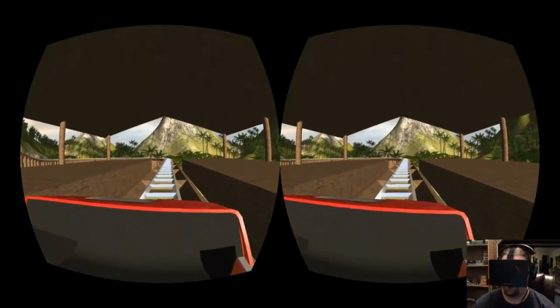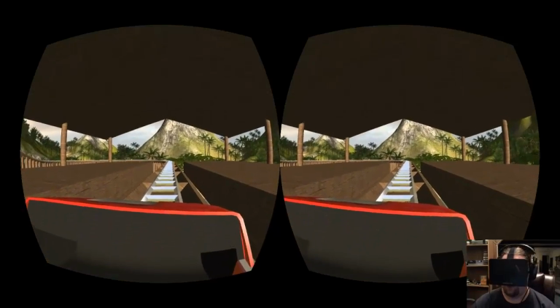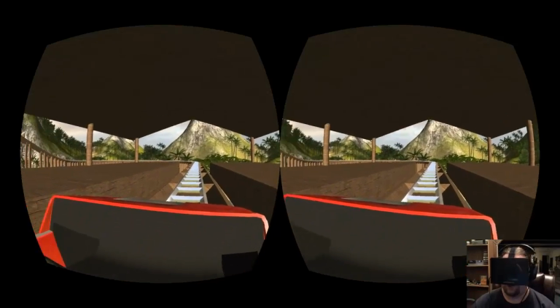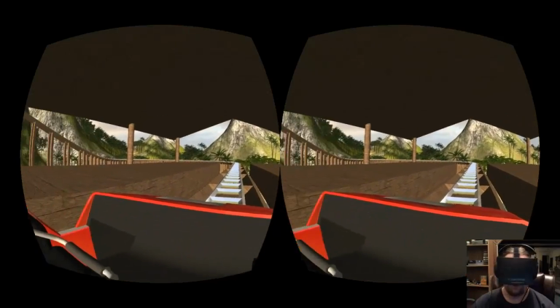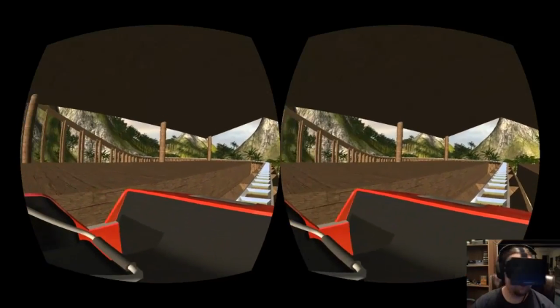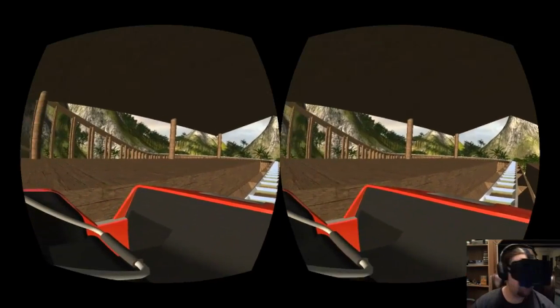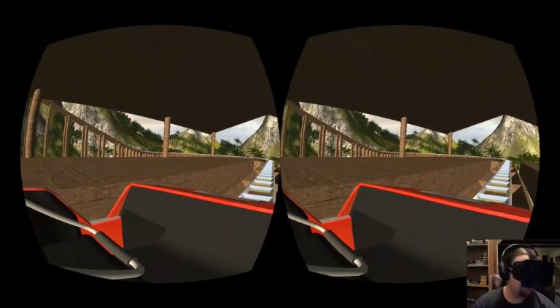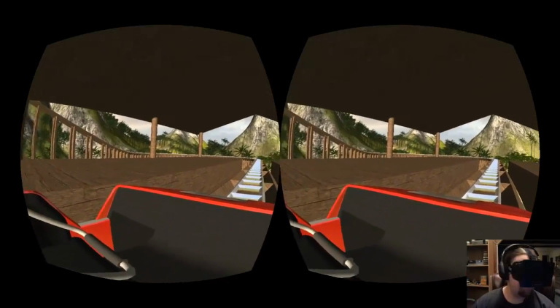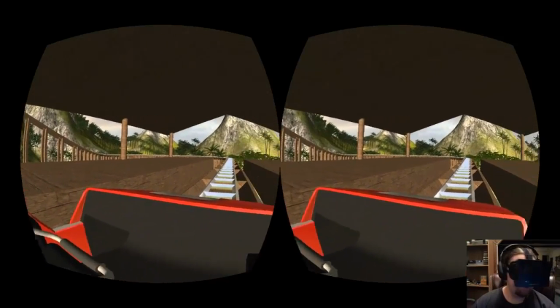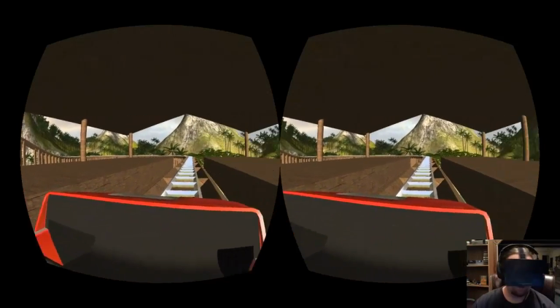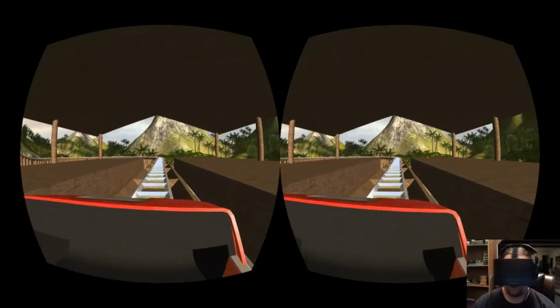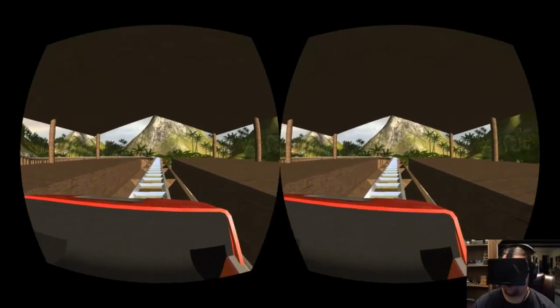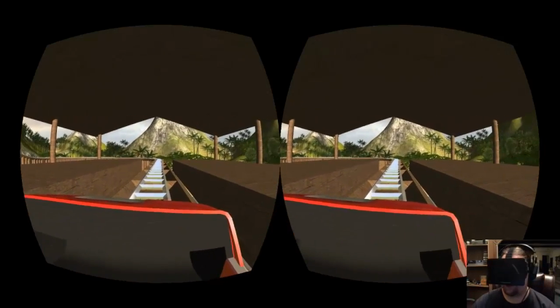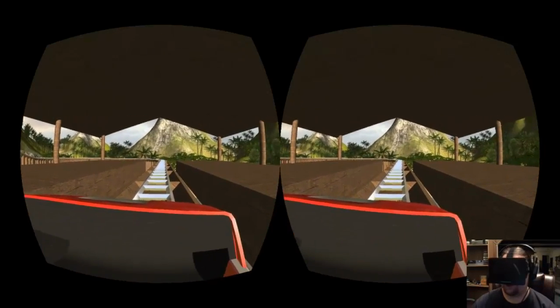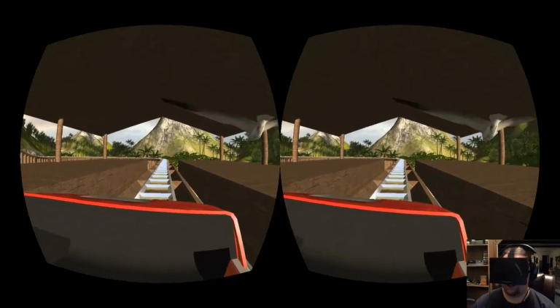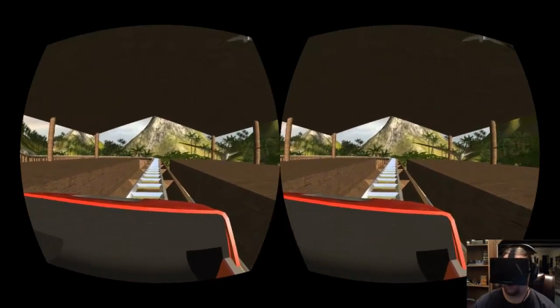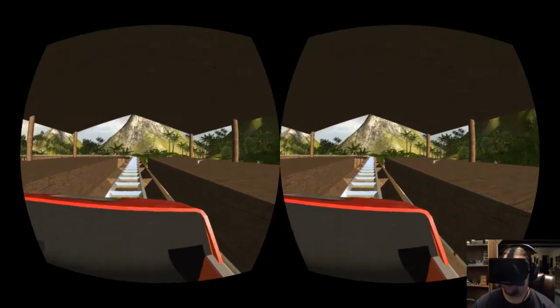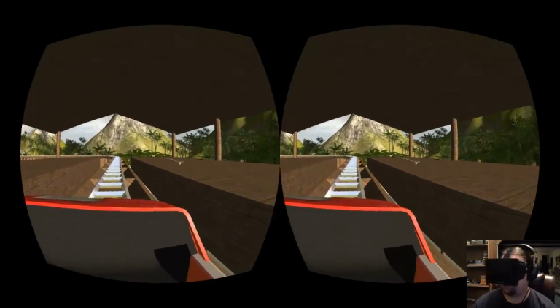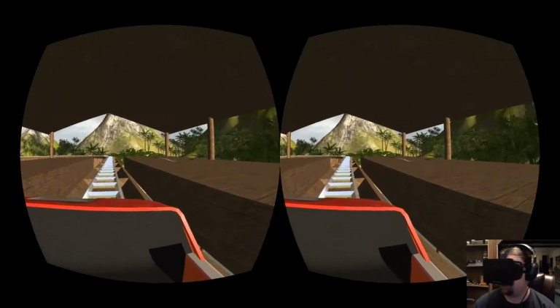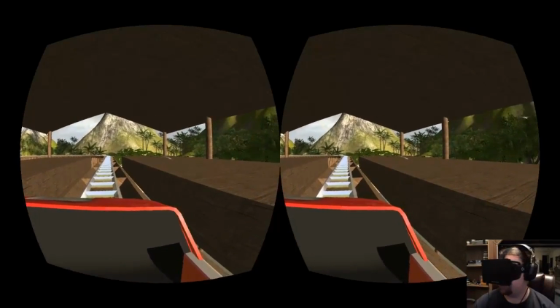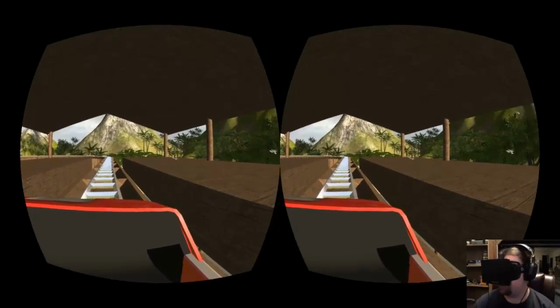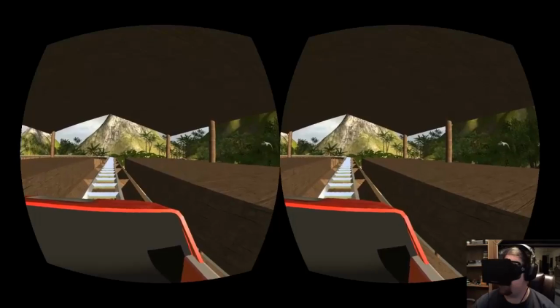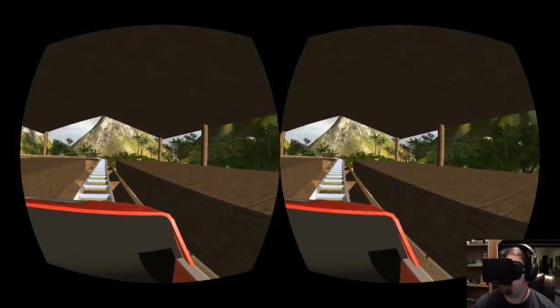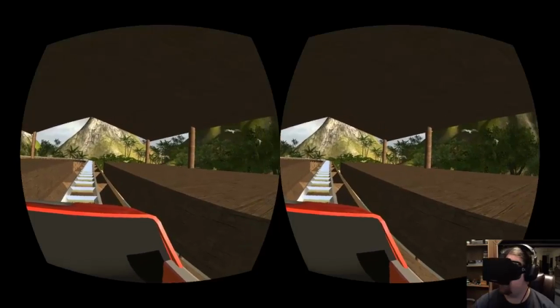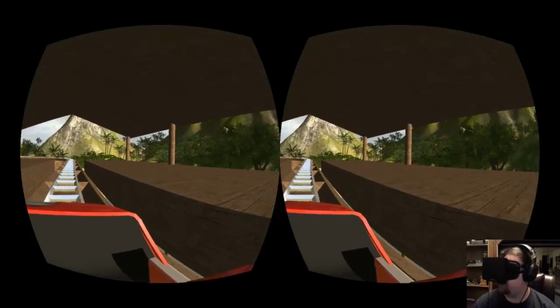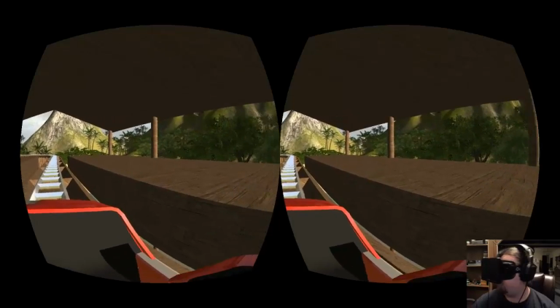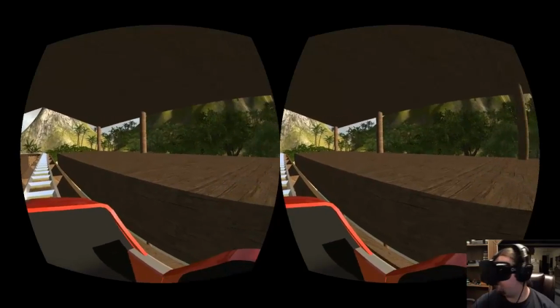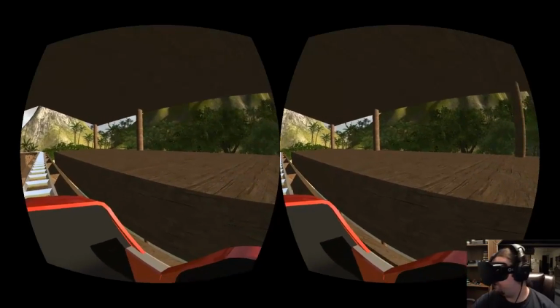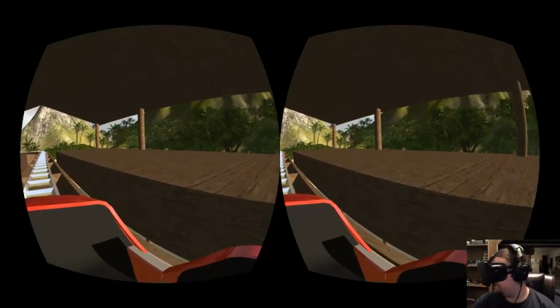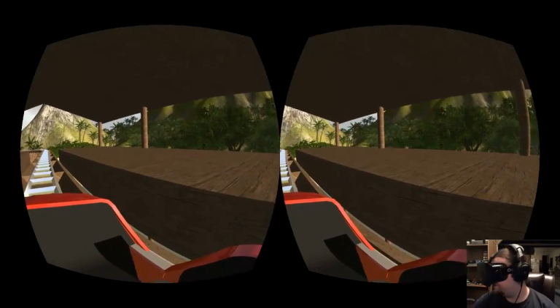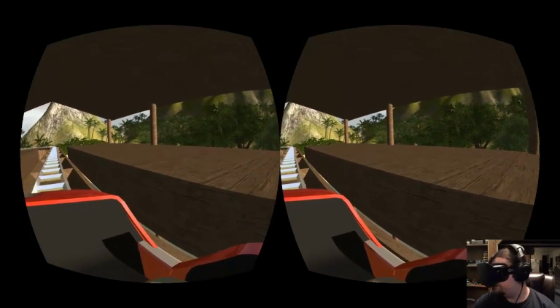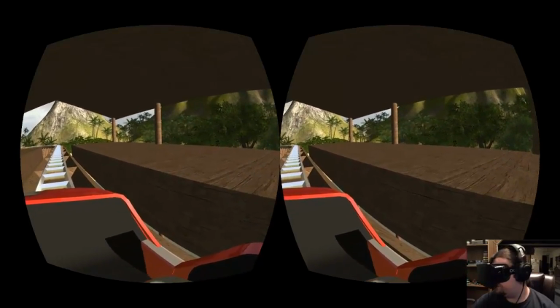Hey YouTube, John here. Today we're going to be looking at three different roller coaster demos made by the same developer team.